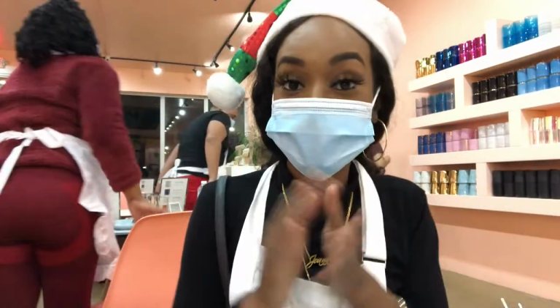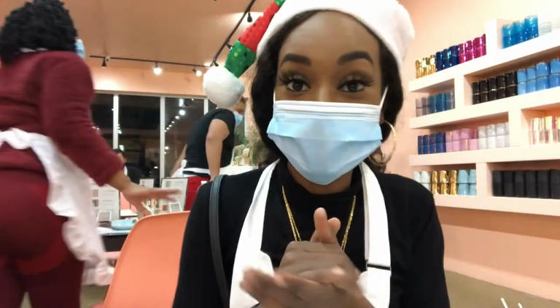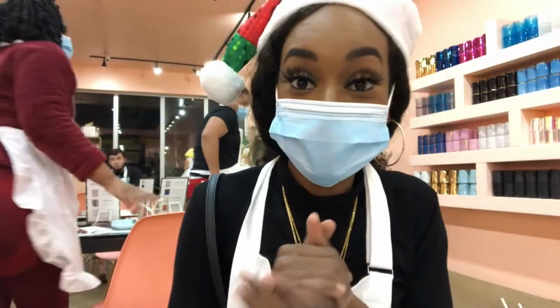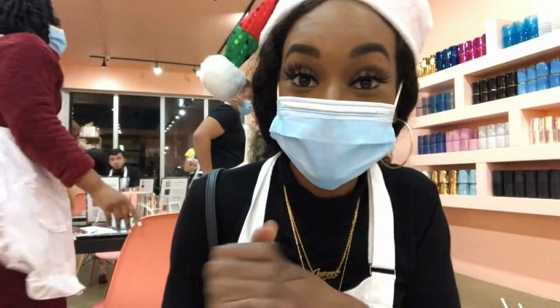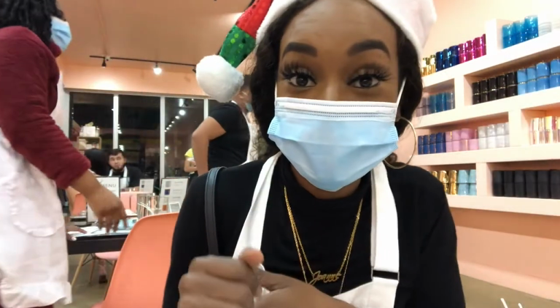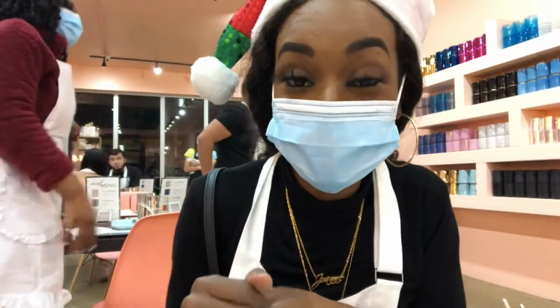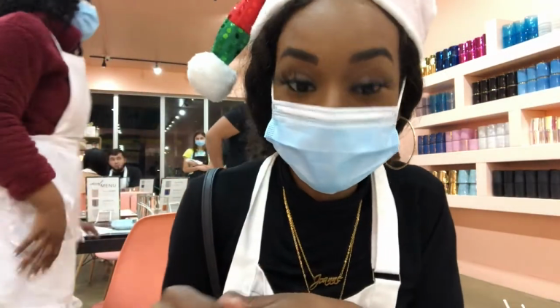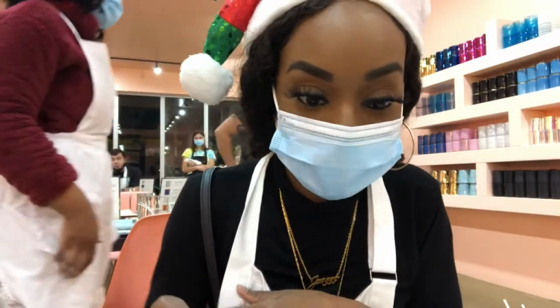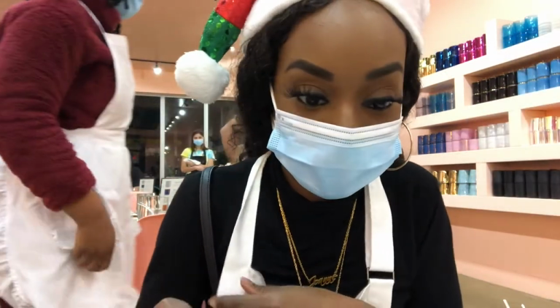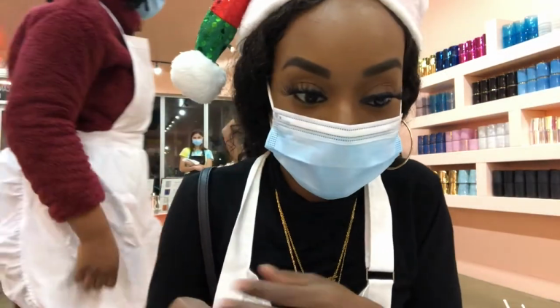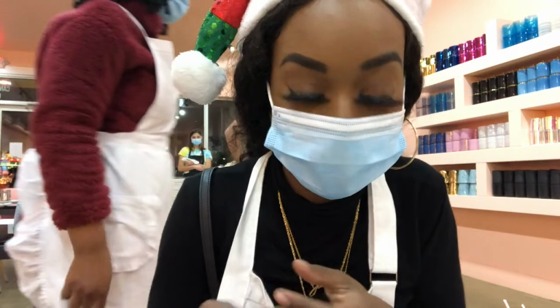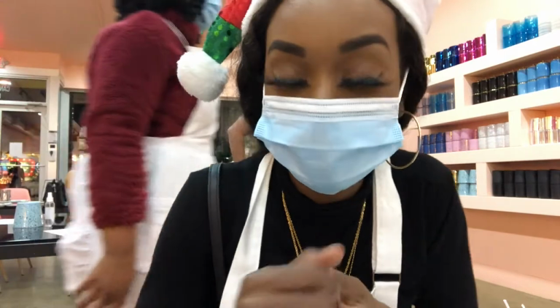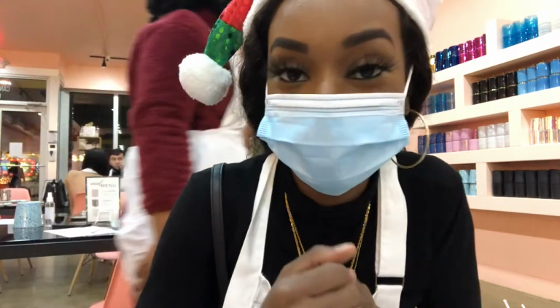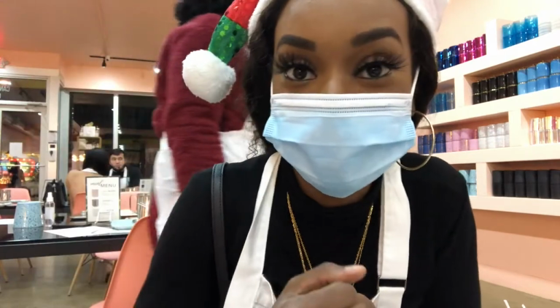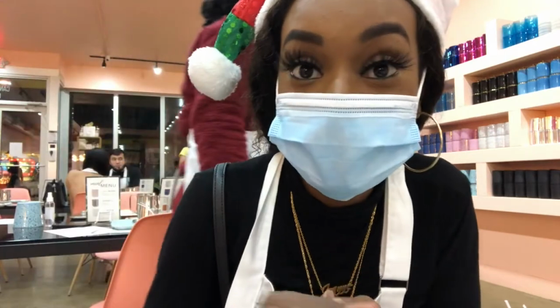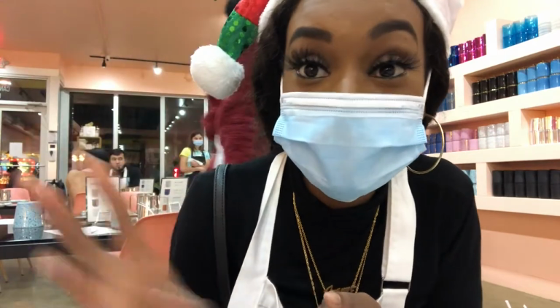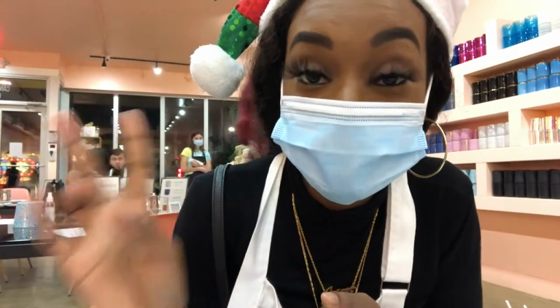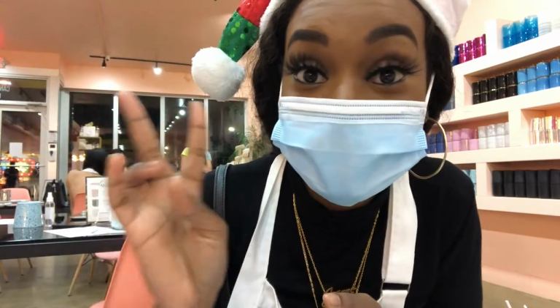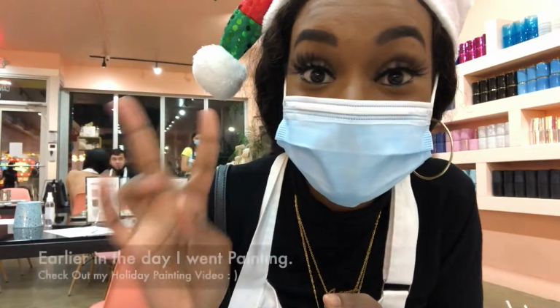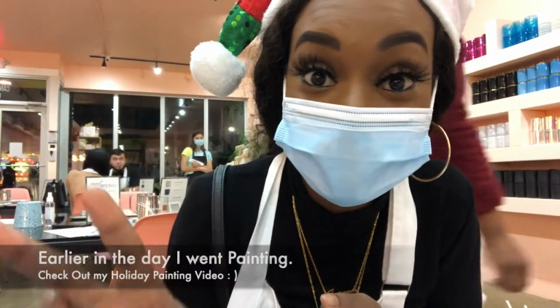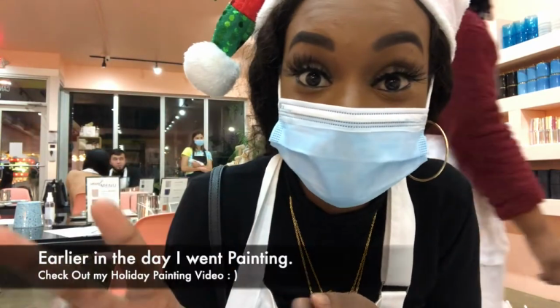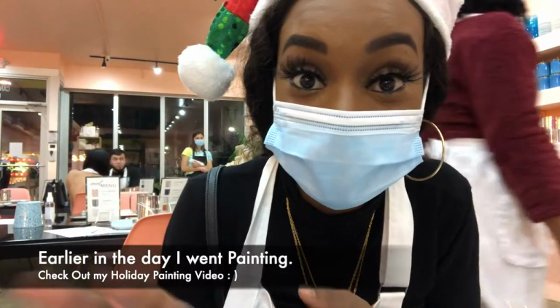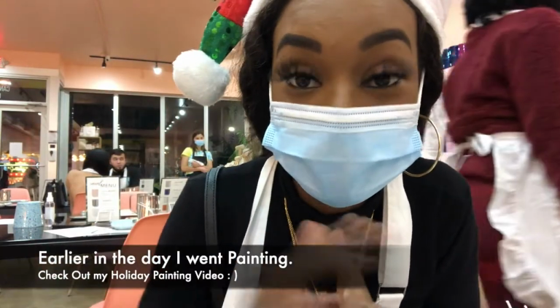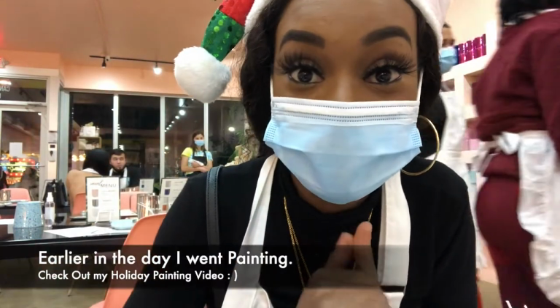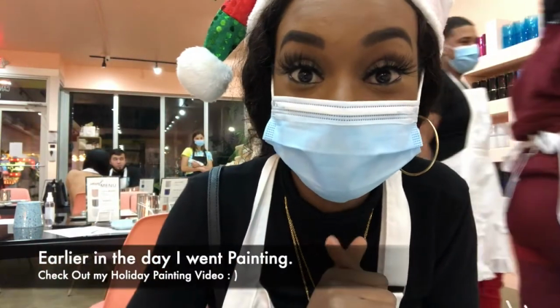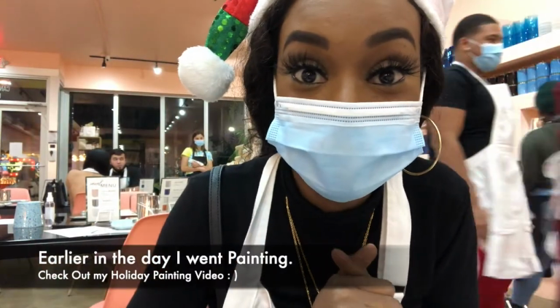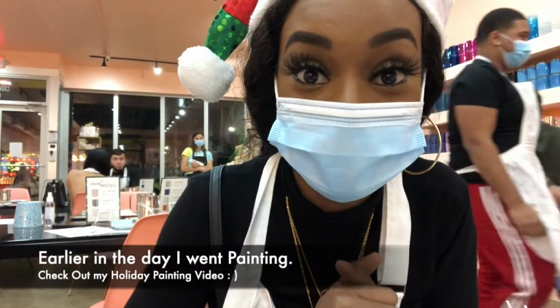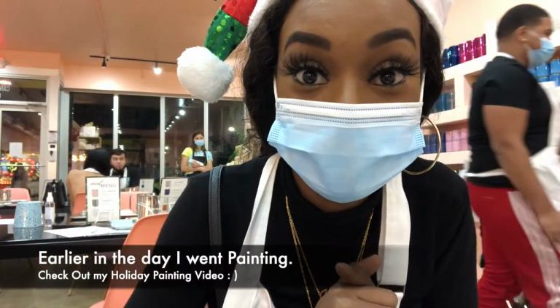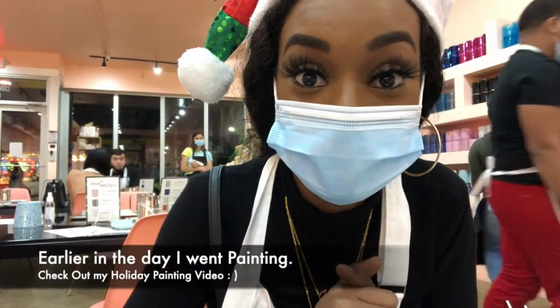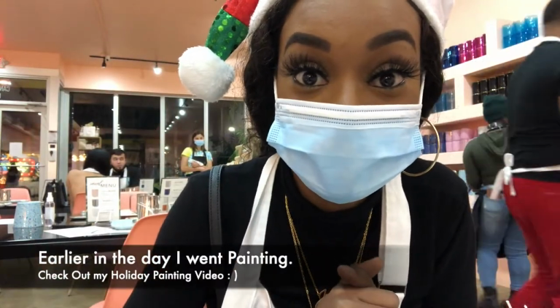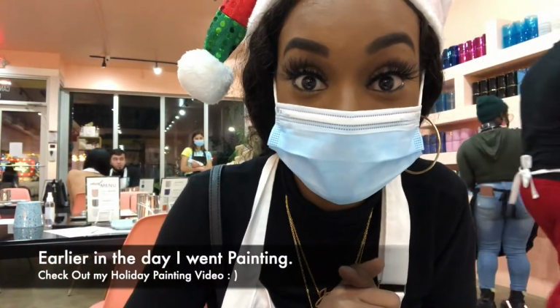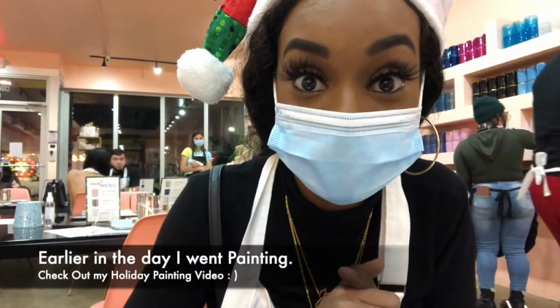Guys, I'm so excited. This is like my second outing for the day.